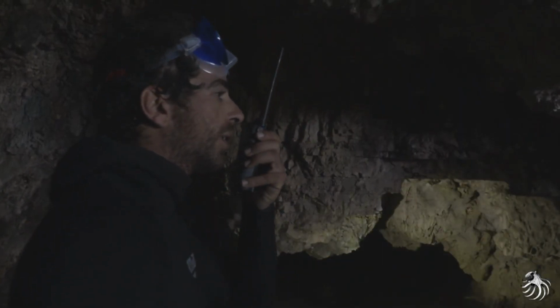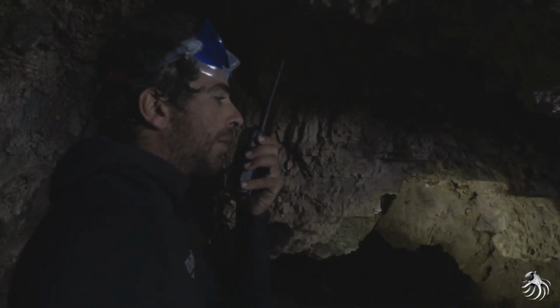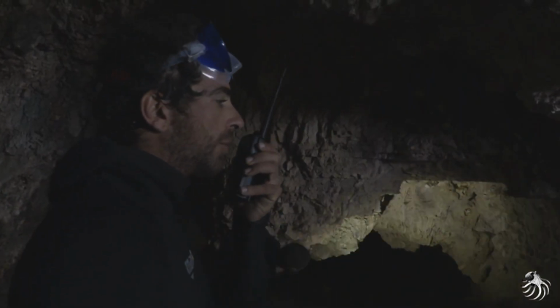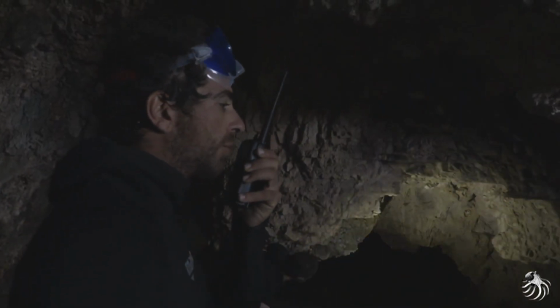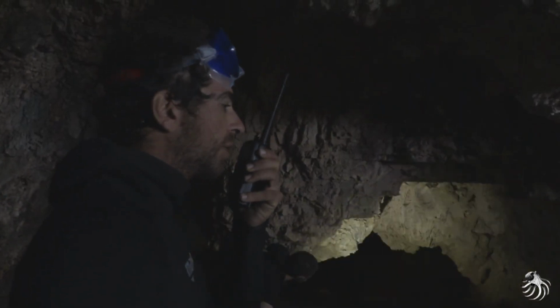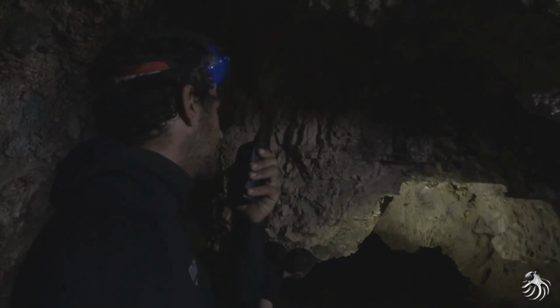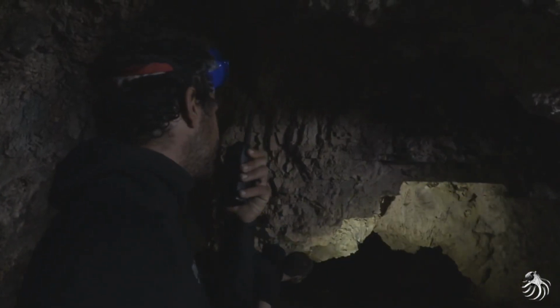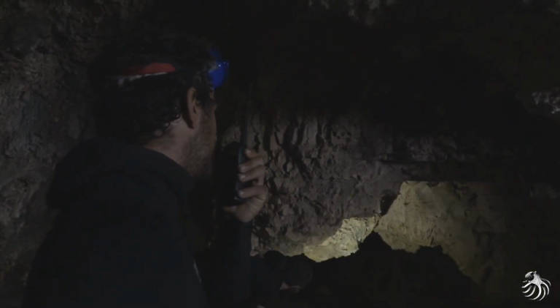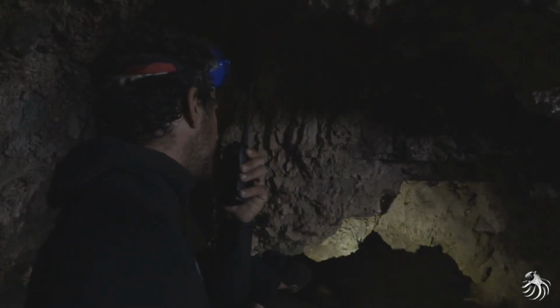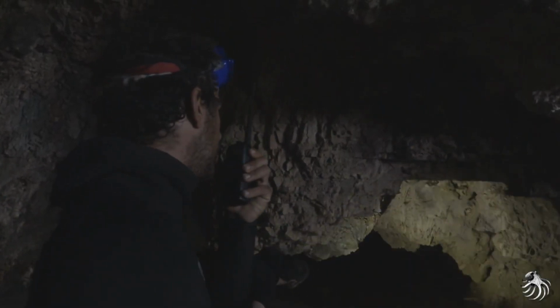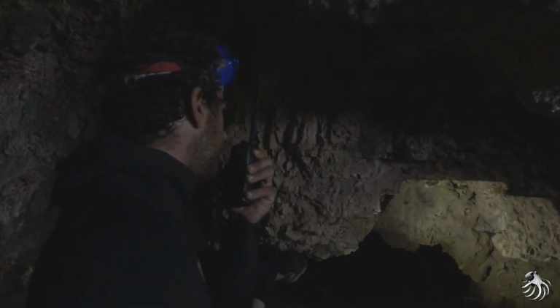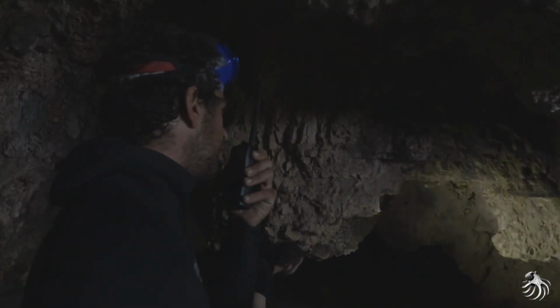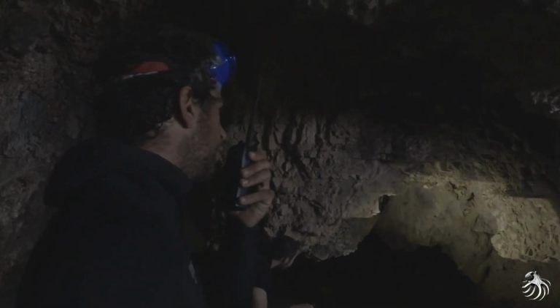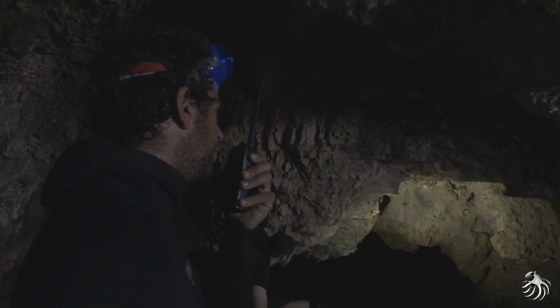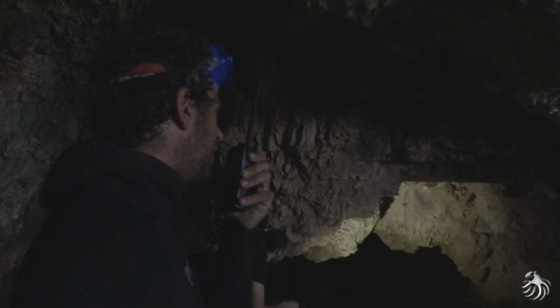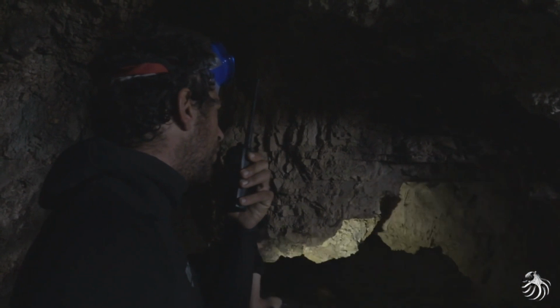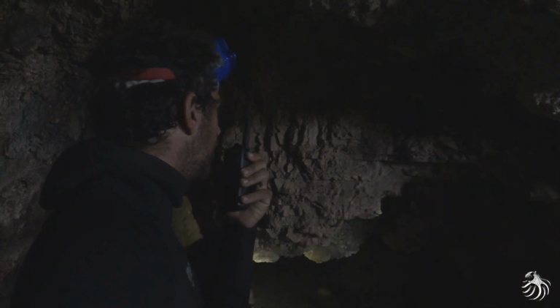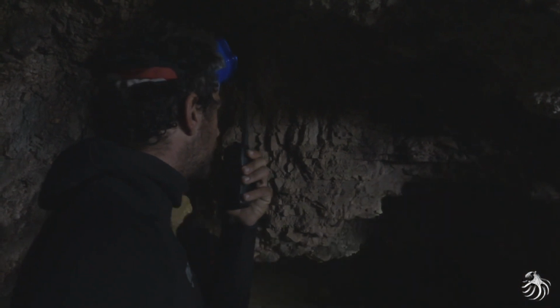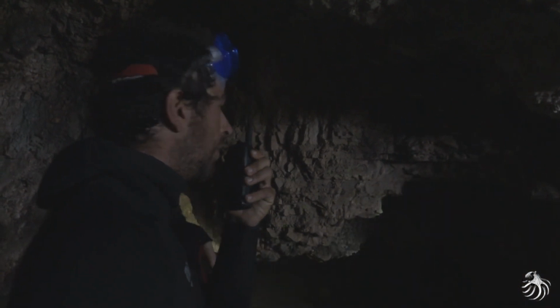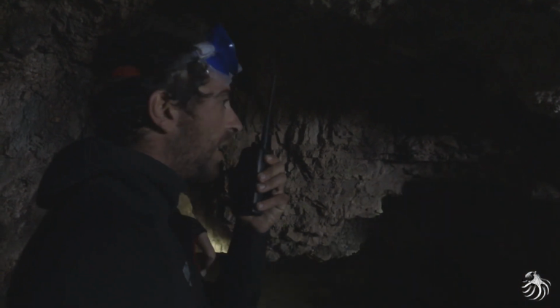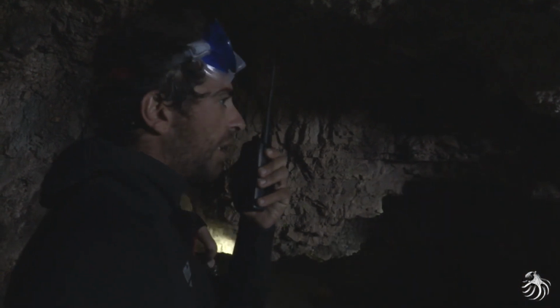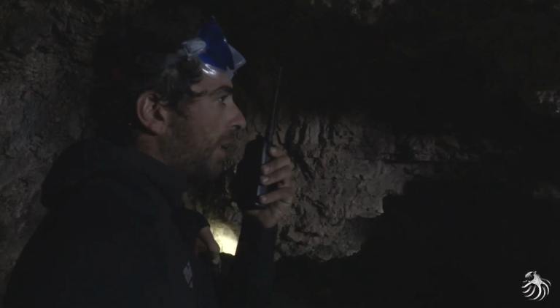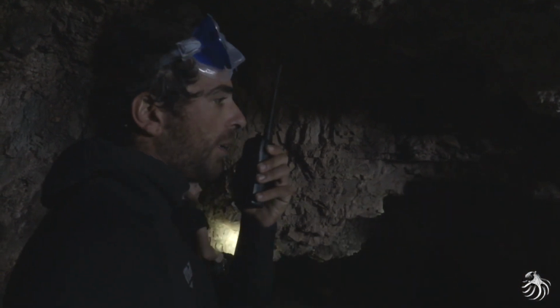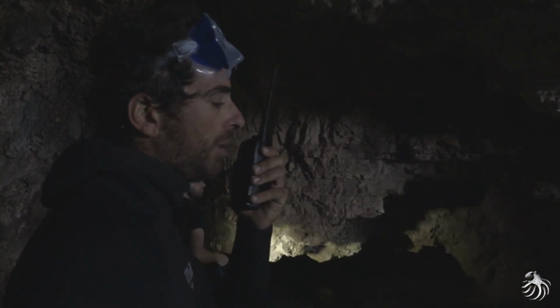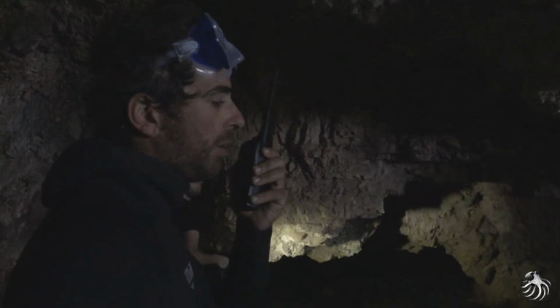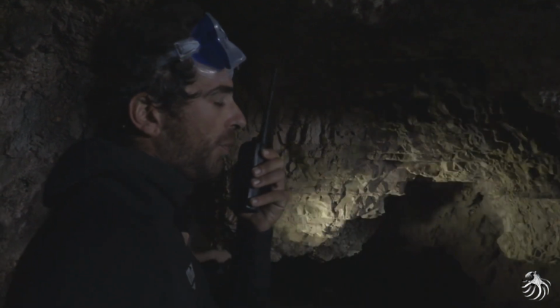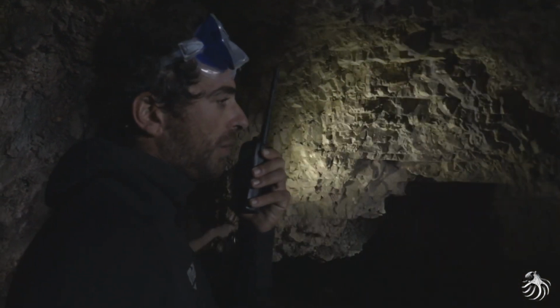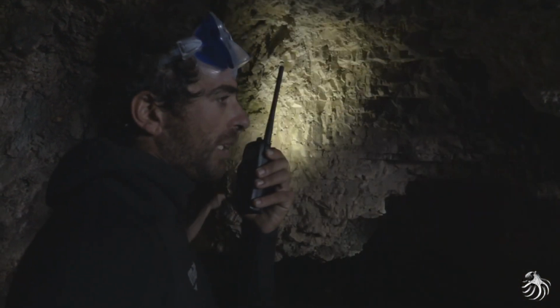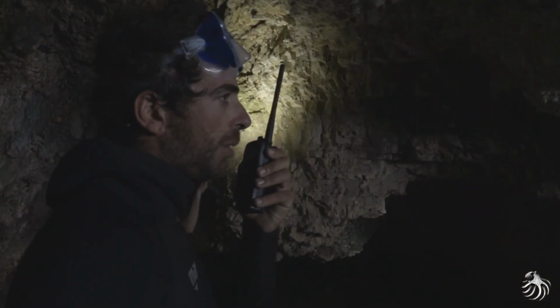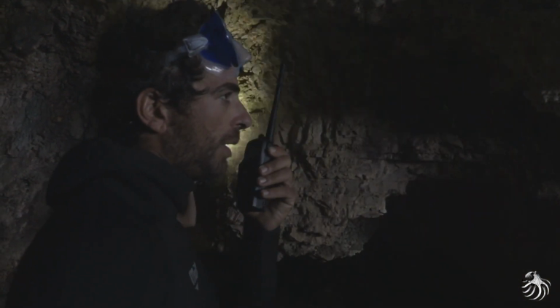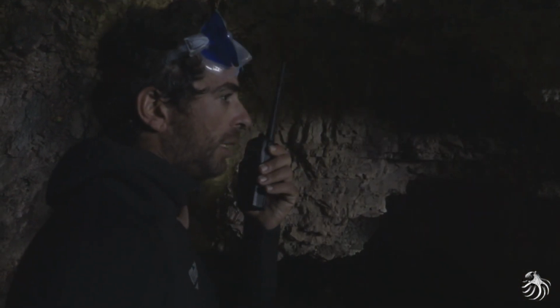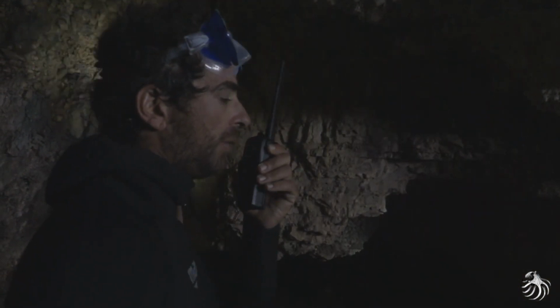On est enfoncé dans la grotte, on déroule du câble, on arrive jusqu'à la plage et après on touche le câble un peu partout dans la grotte.